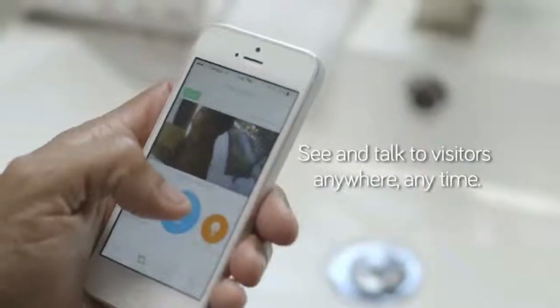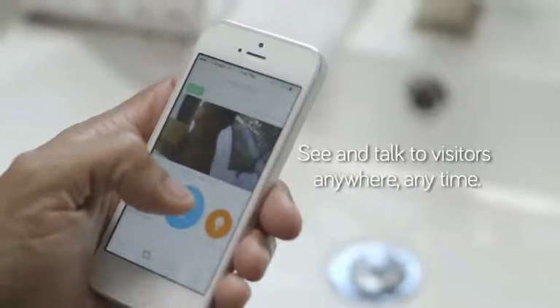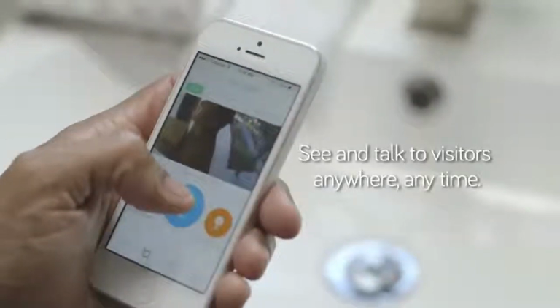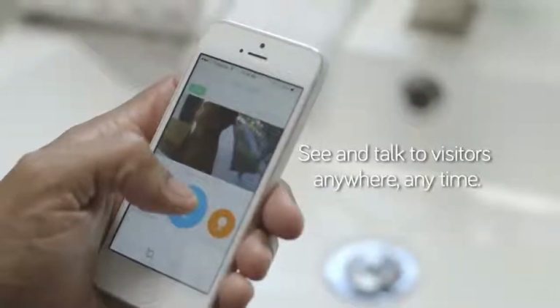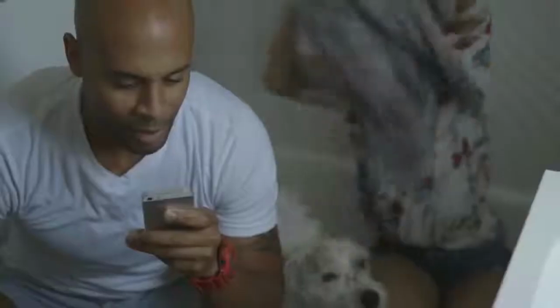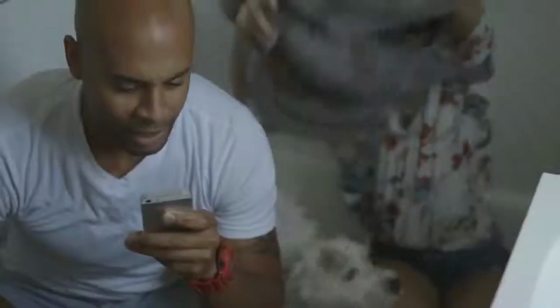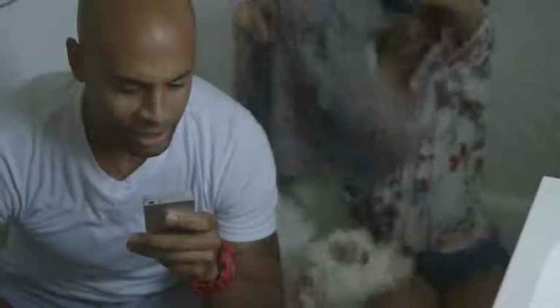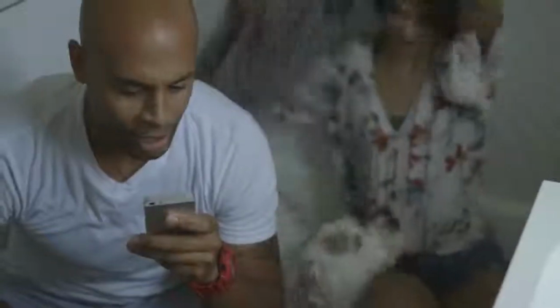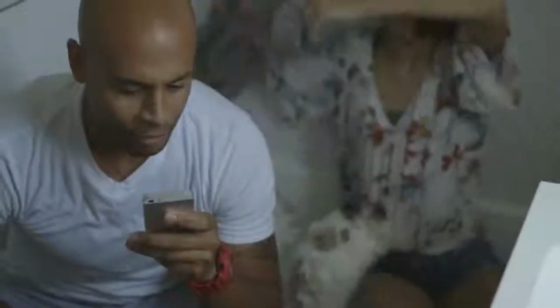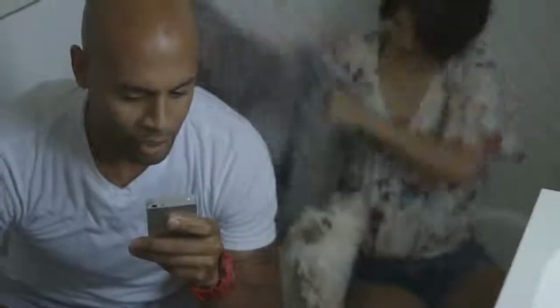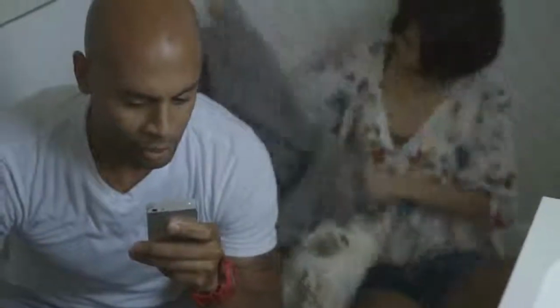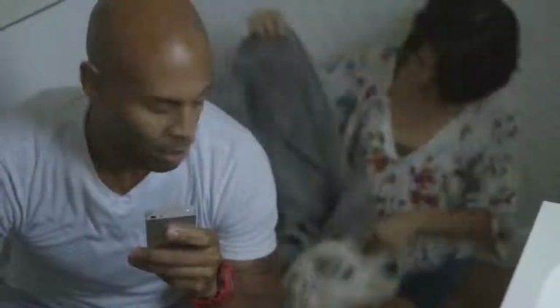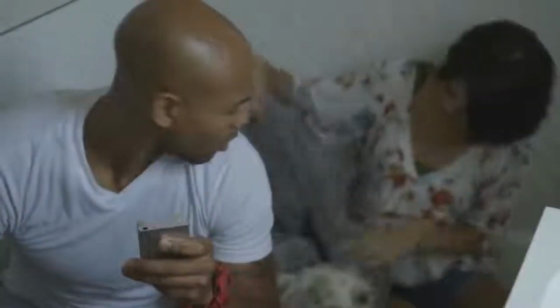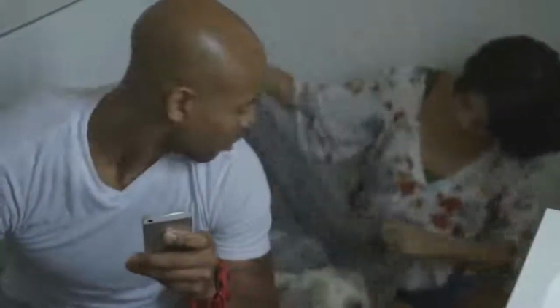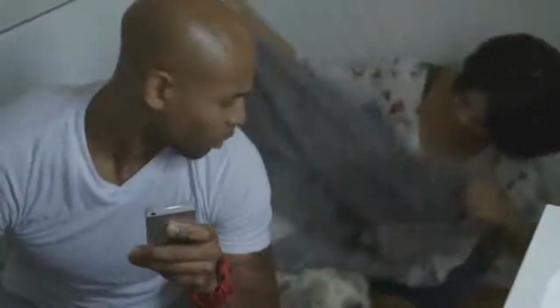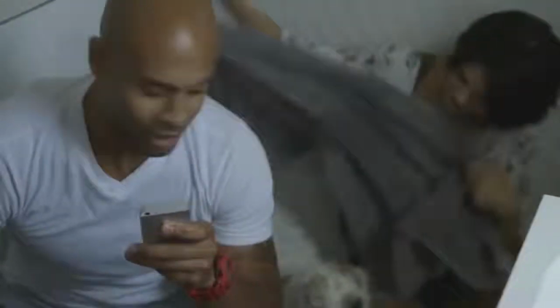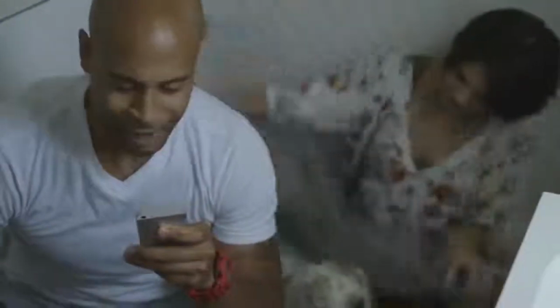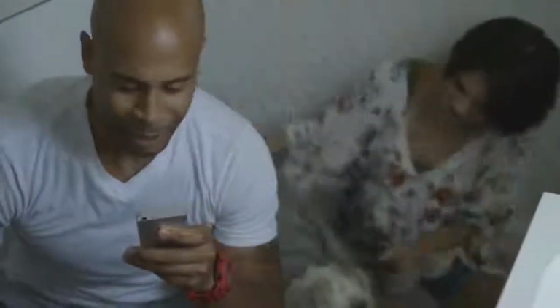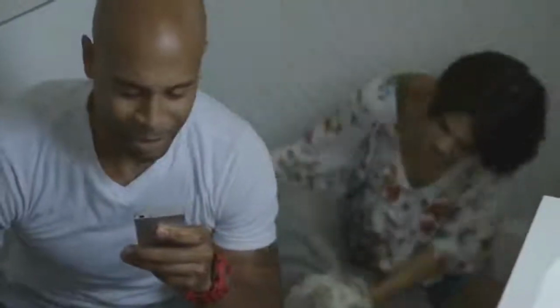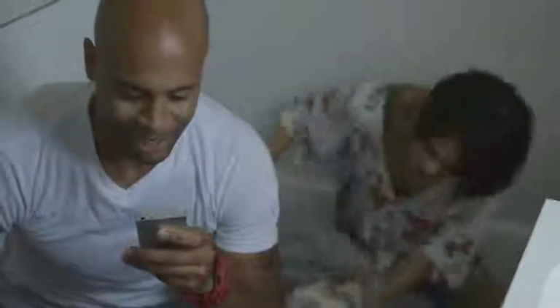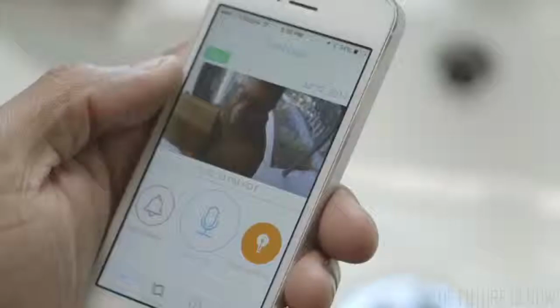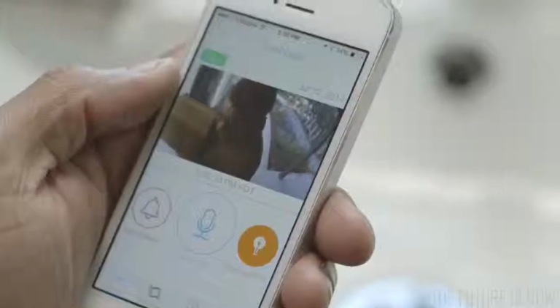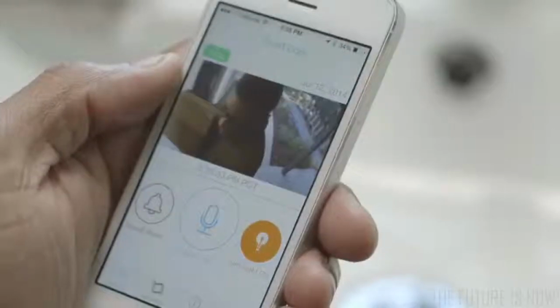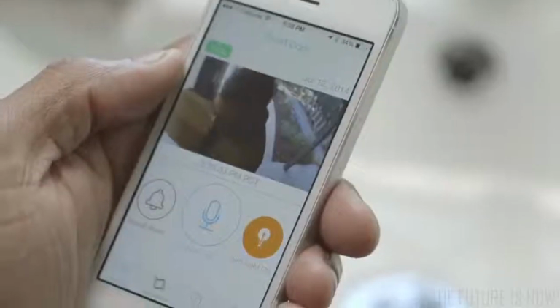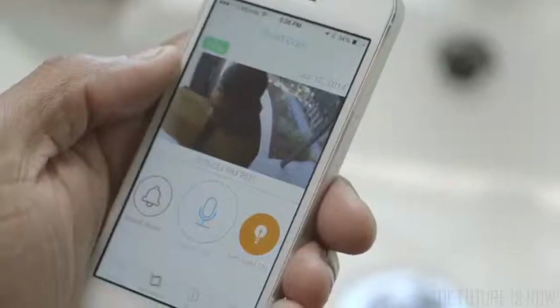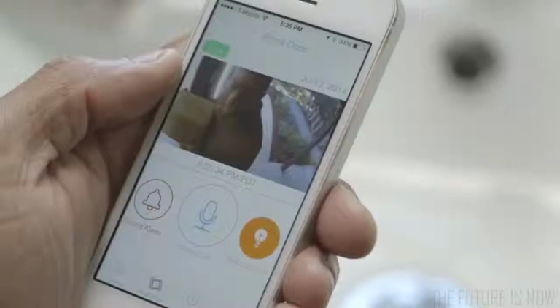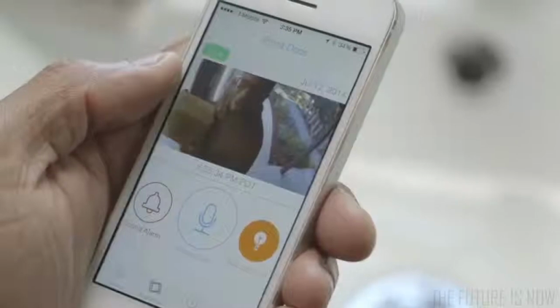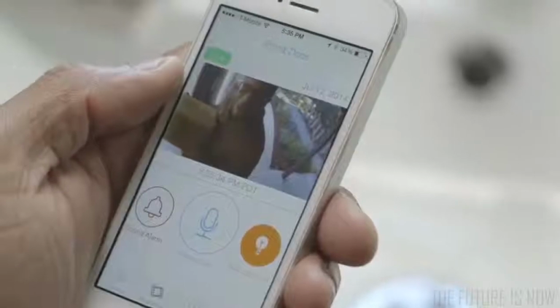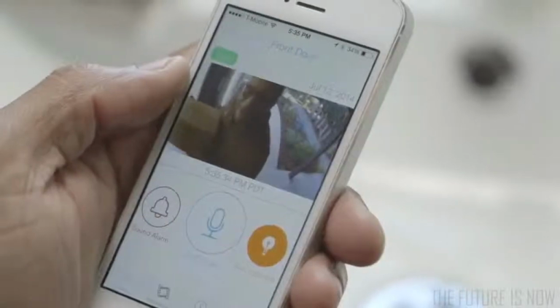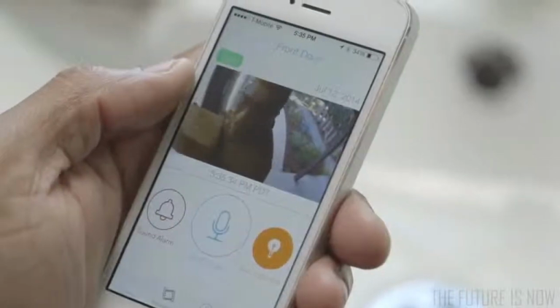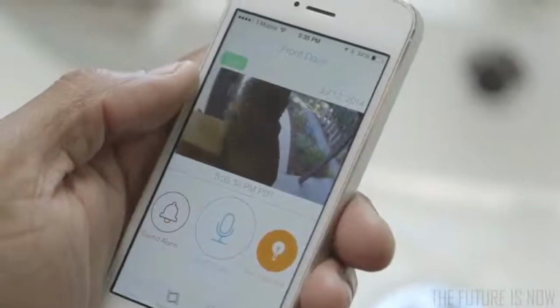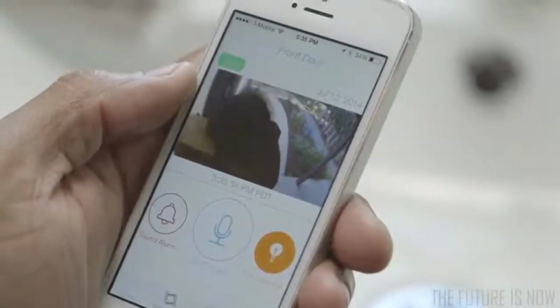Could you leave the package out front? We're a little busy. It's cool, man. We're in the future.